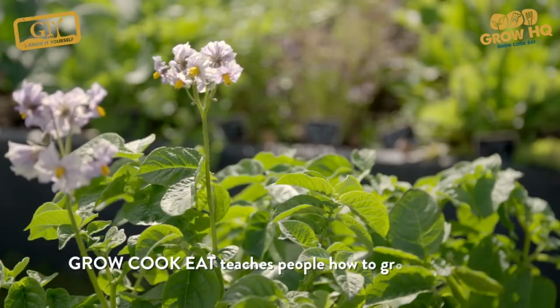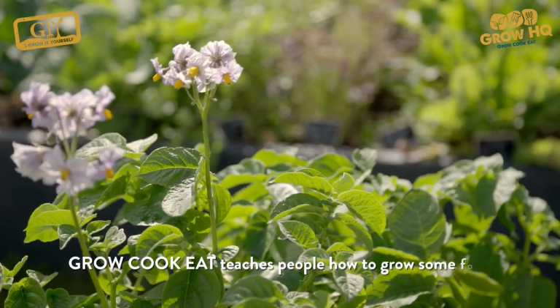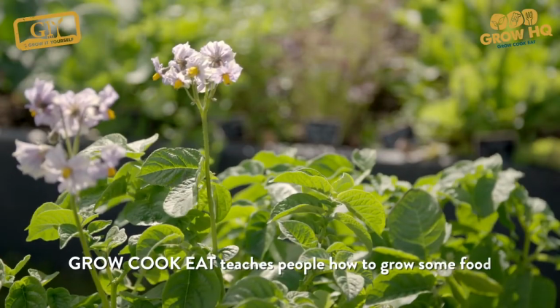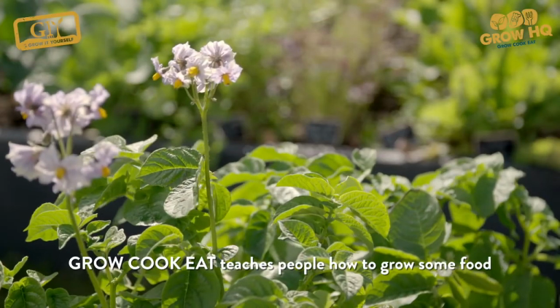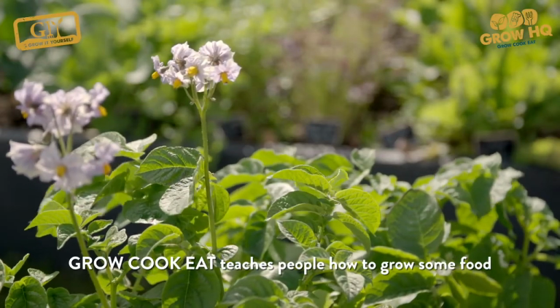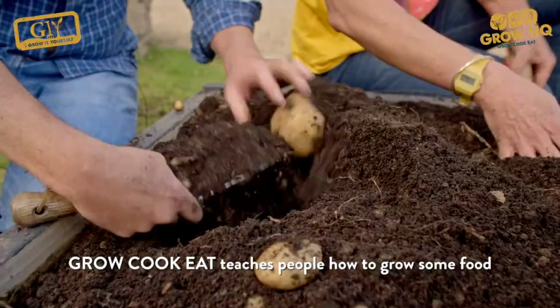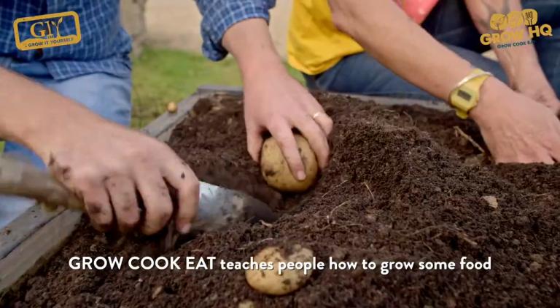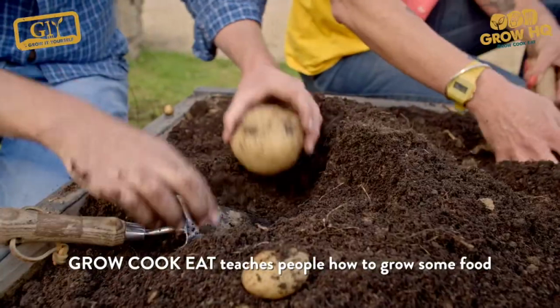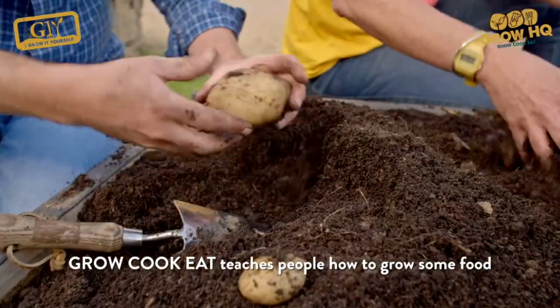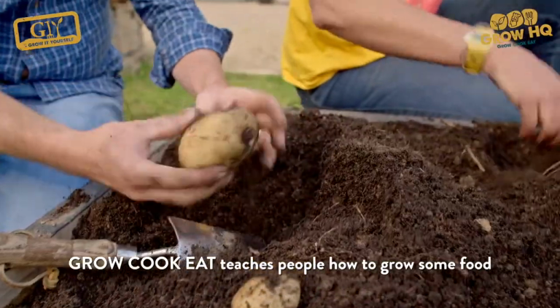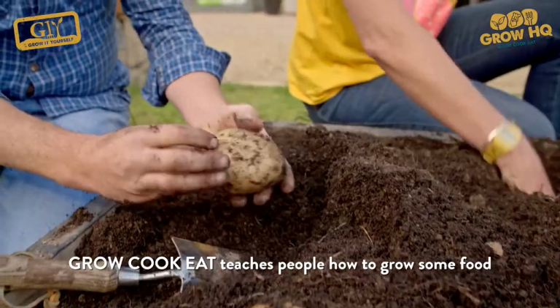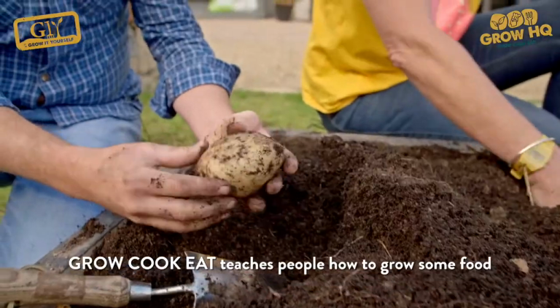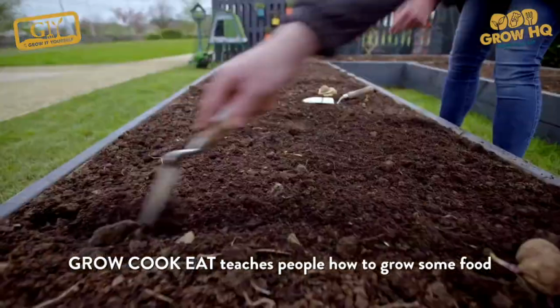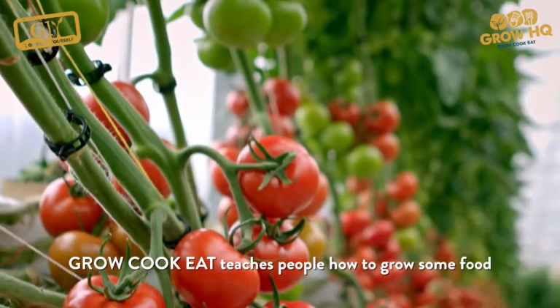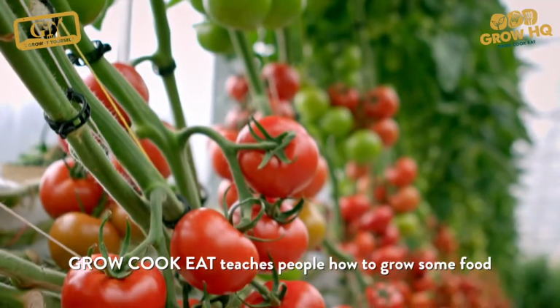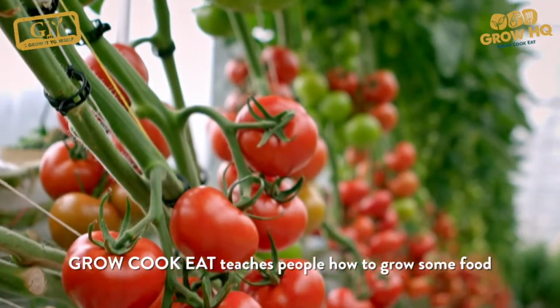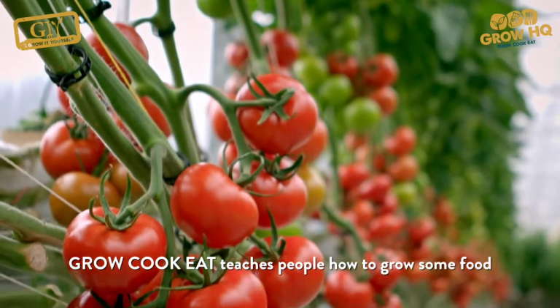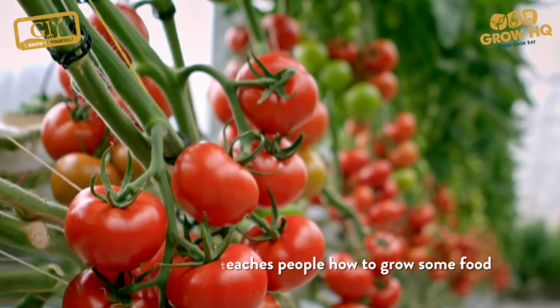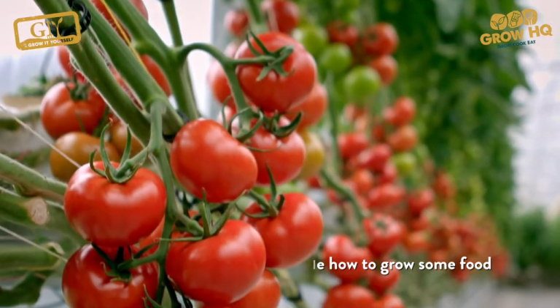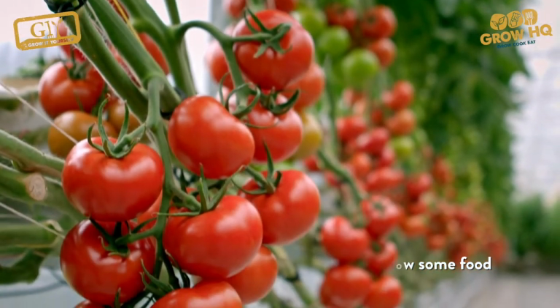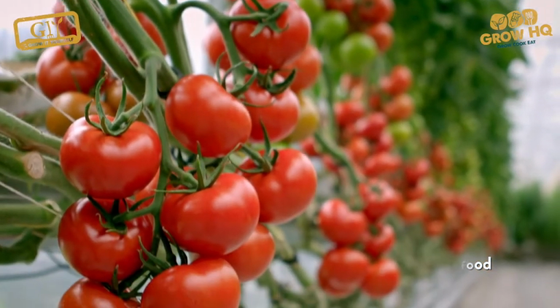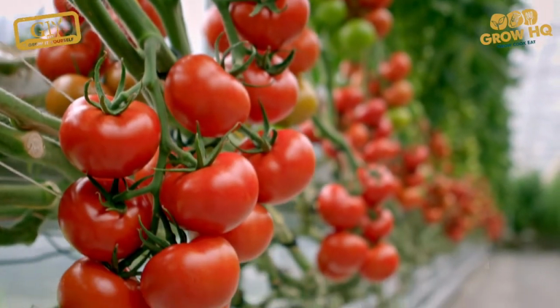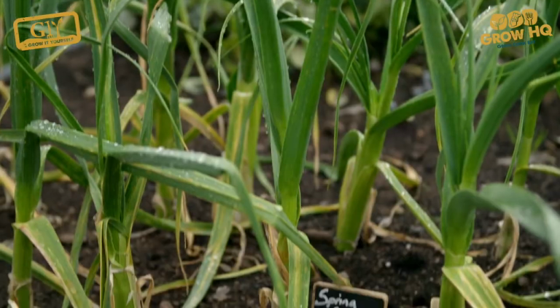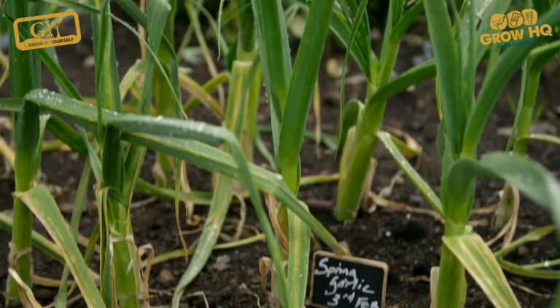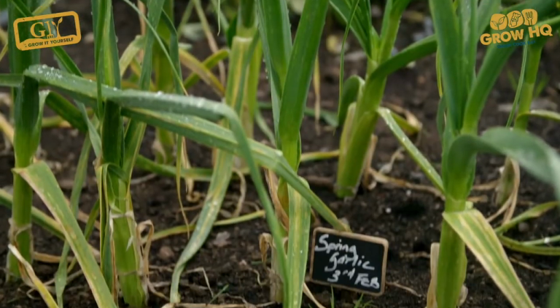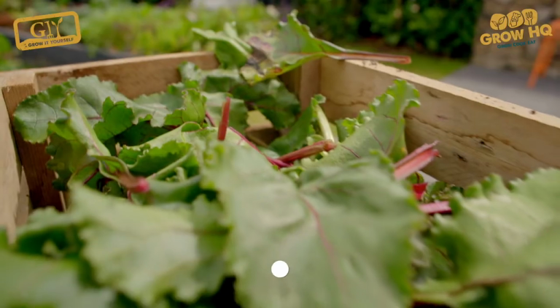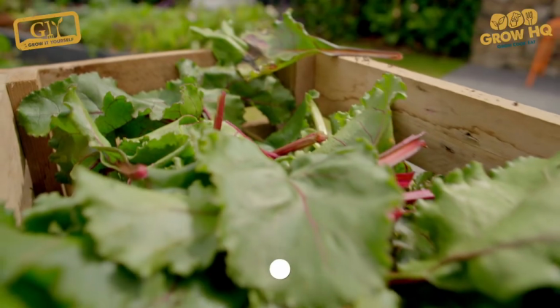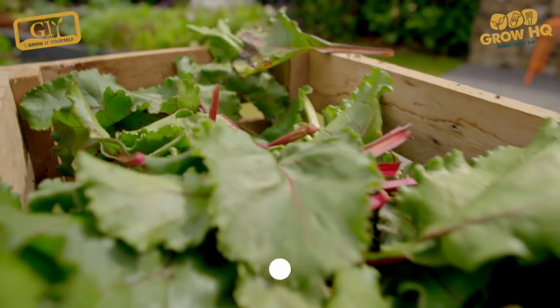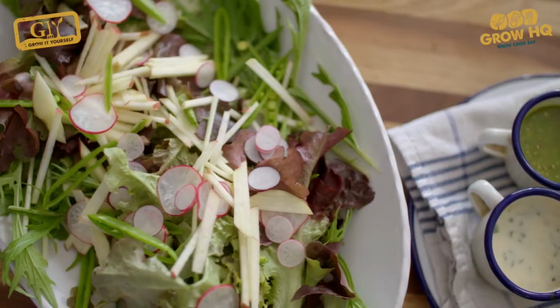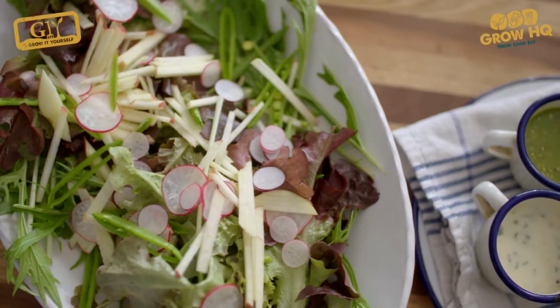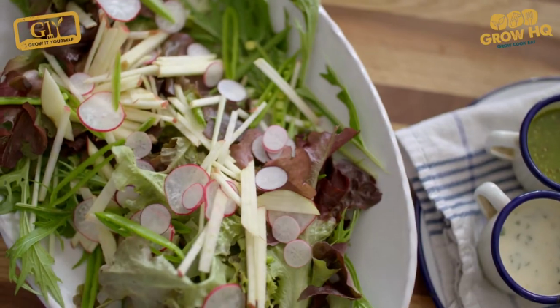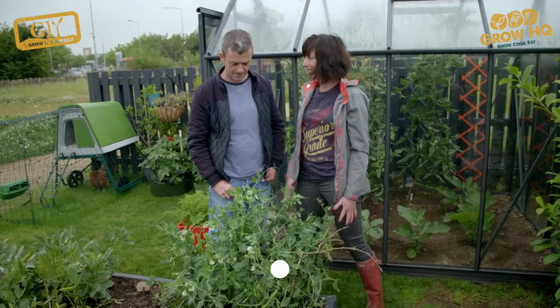Our first vegetable in this series is the potato. This week is all about tomatoes, garlic, beetroot, salads, and peas.